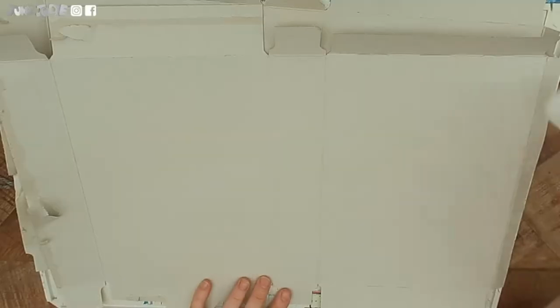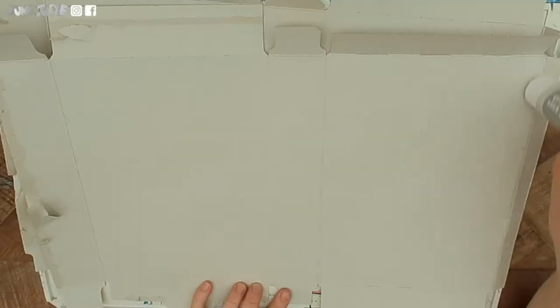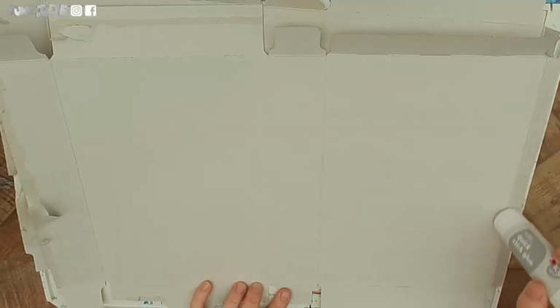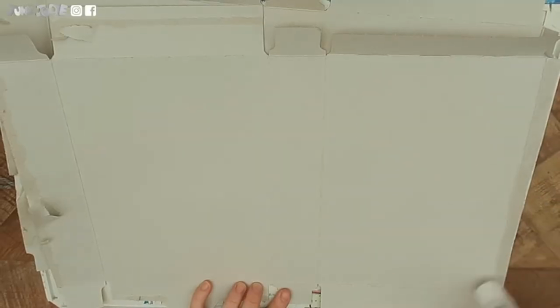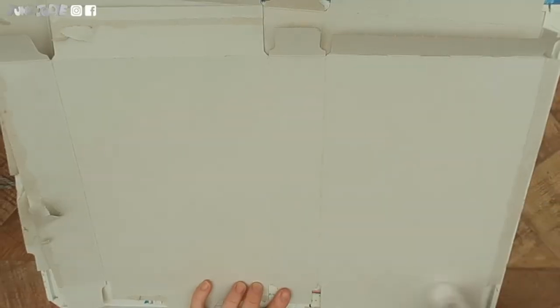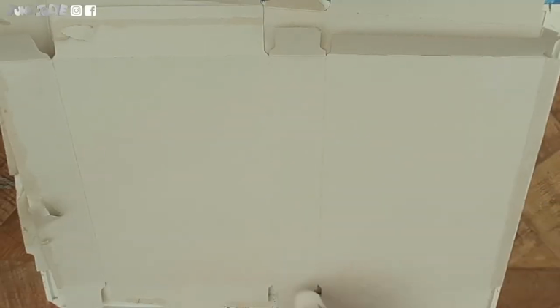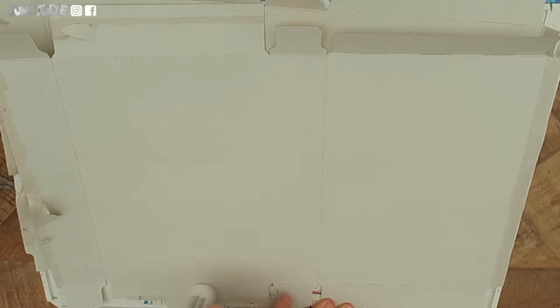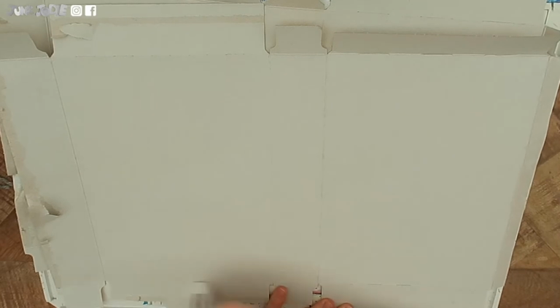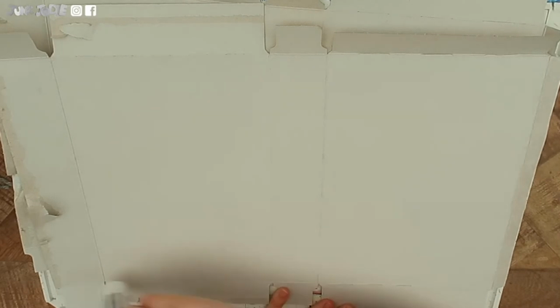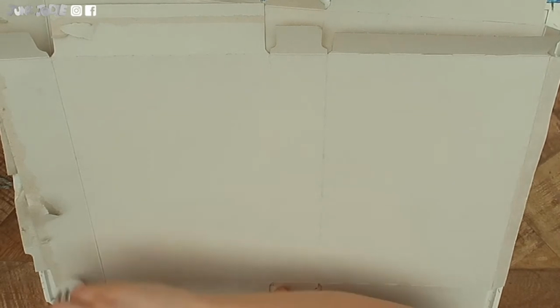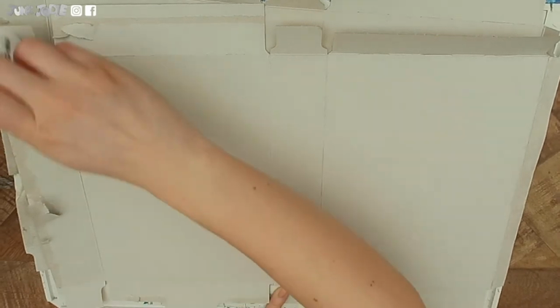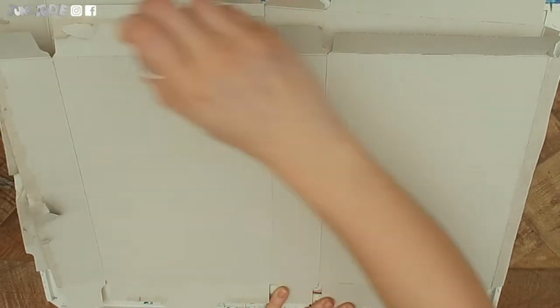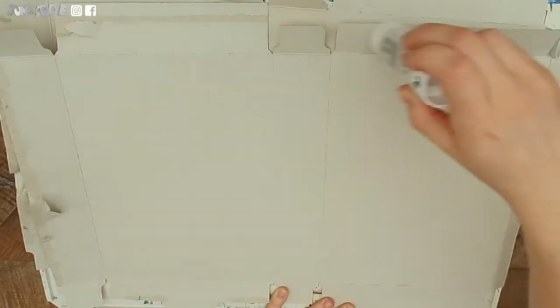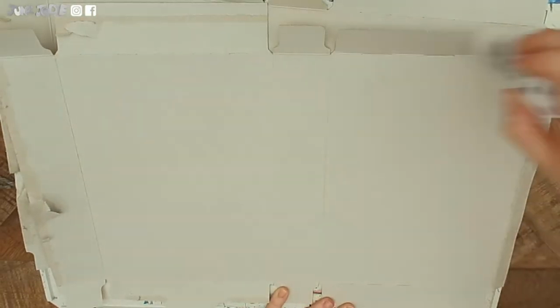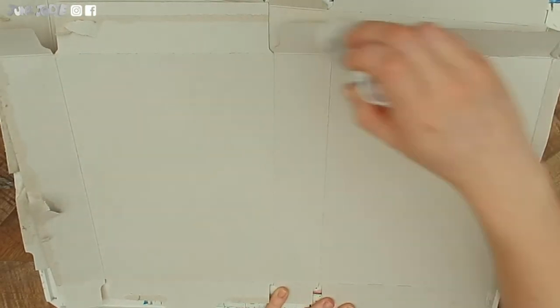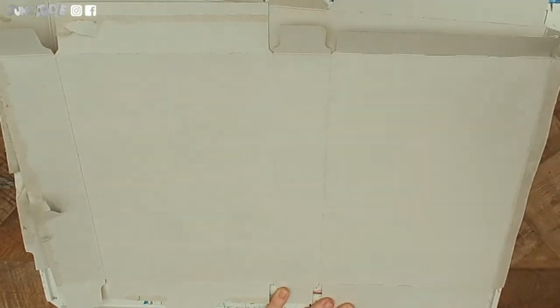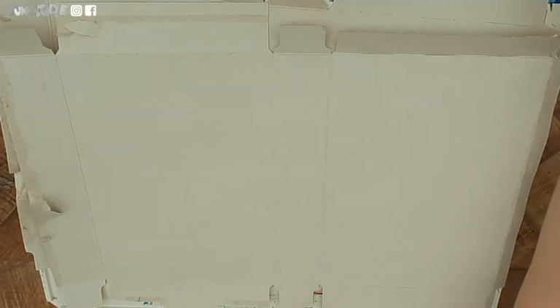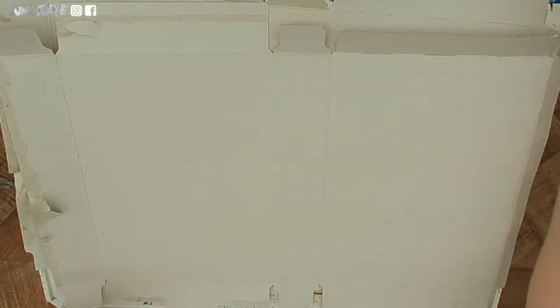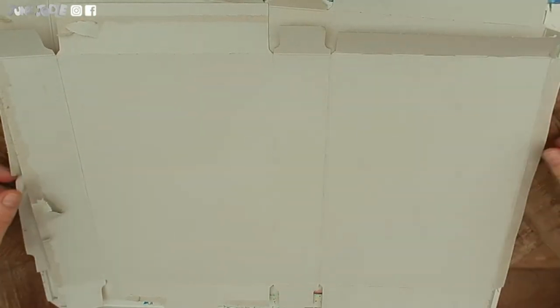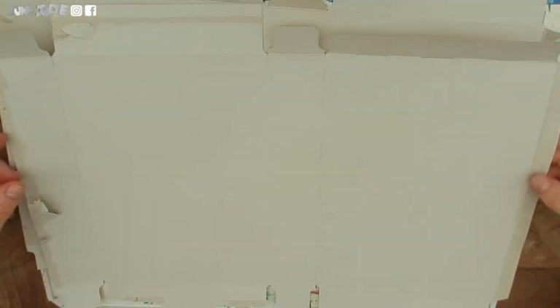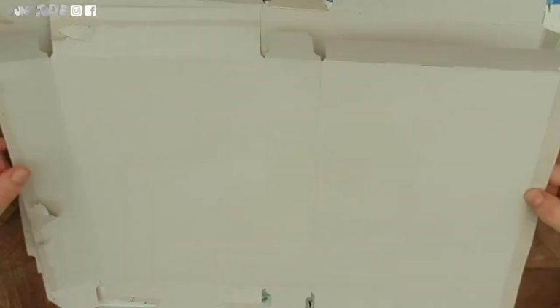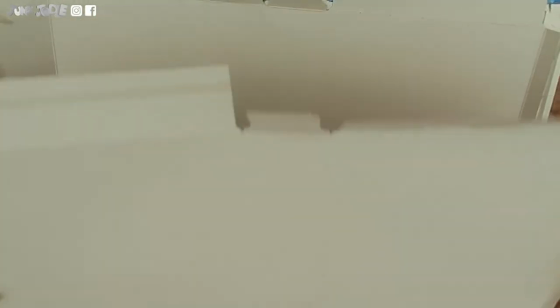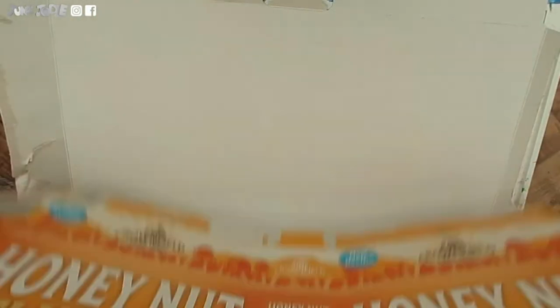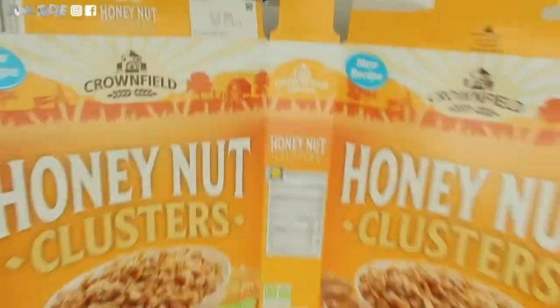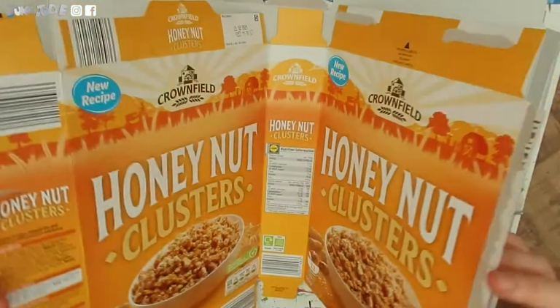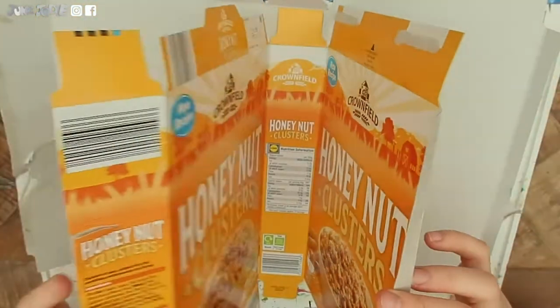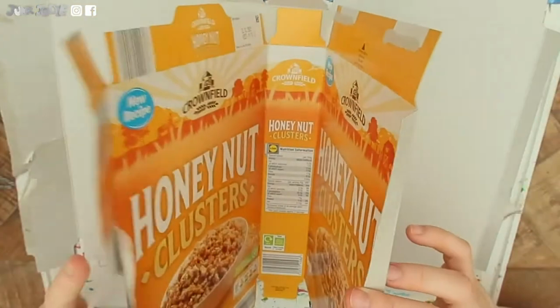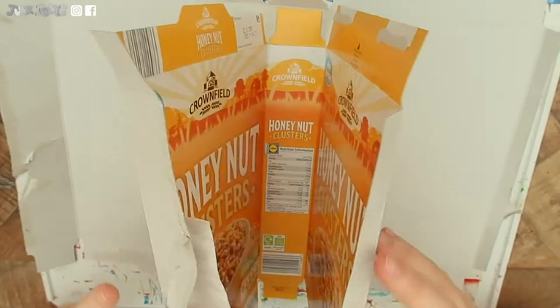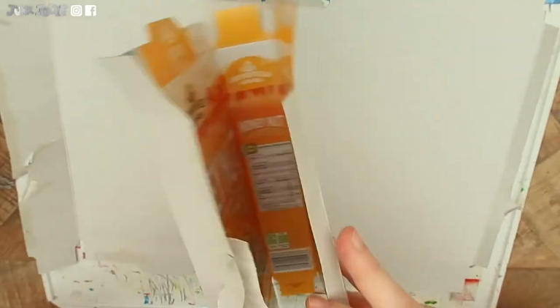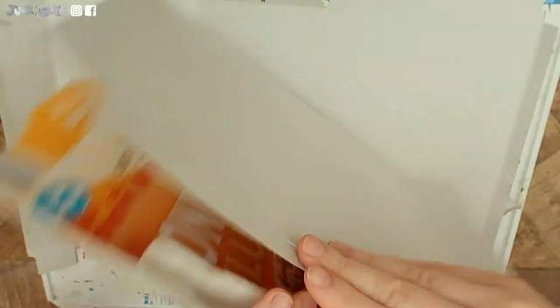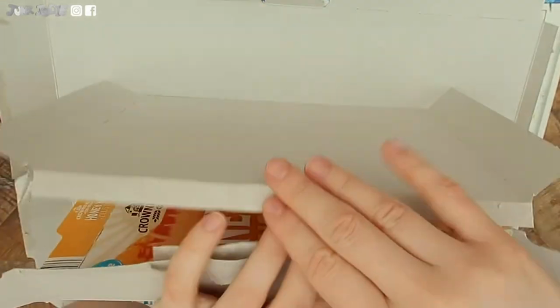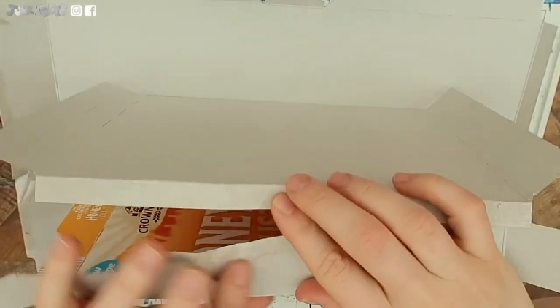Now taking some glue, I am going to put them back together inside out. You can also use sellotape for this.